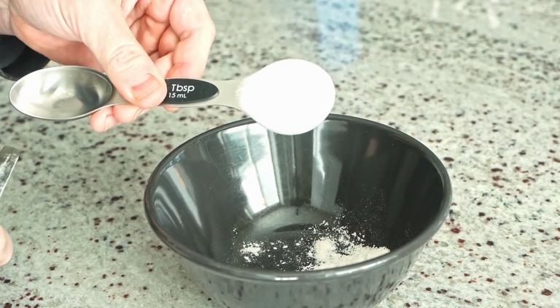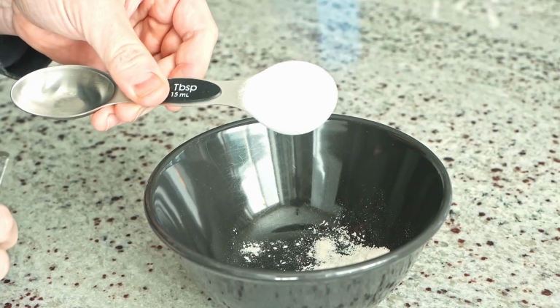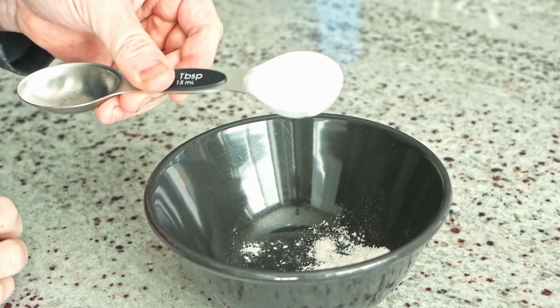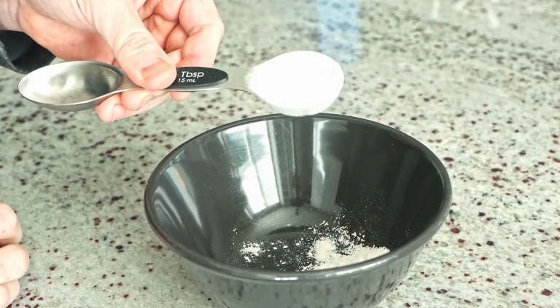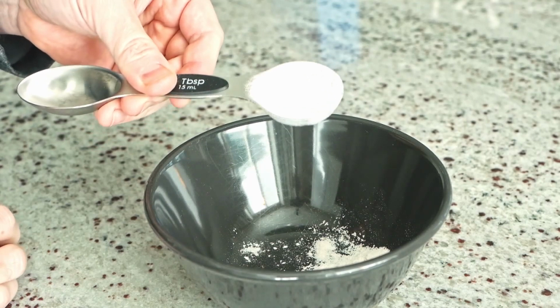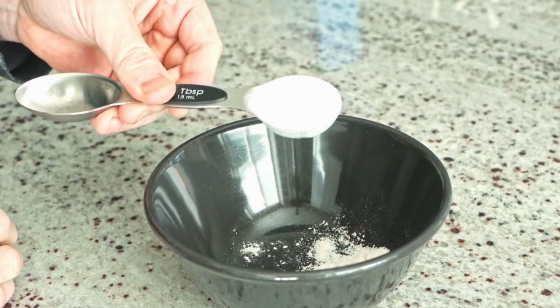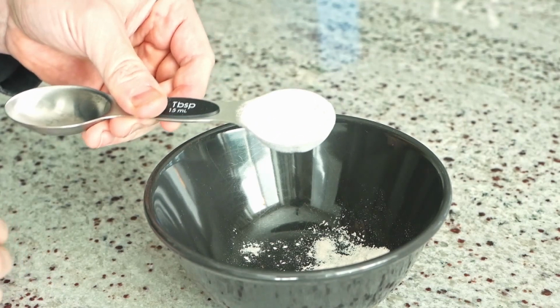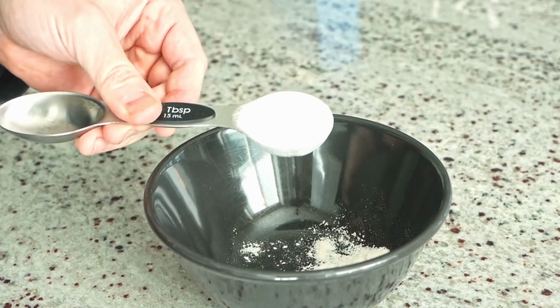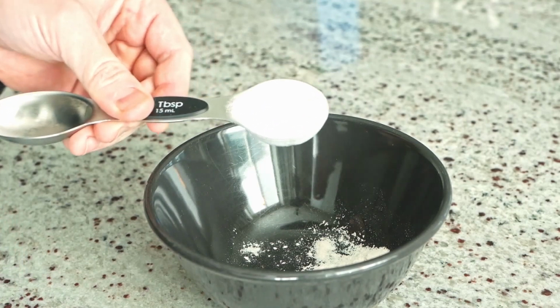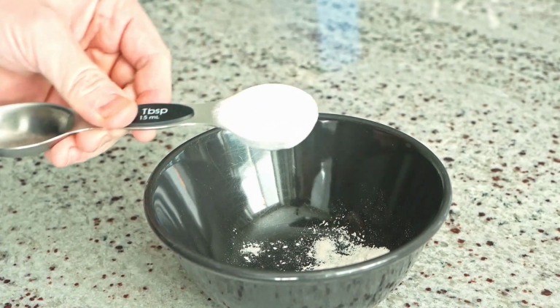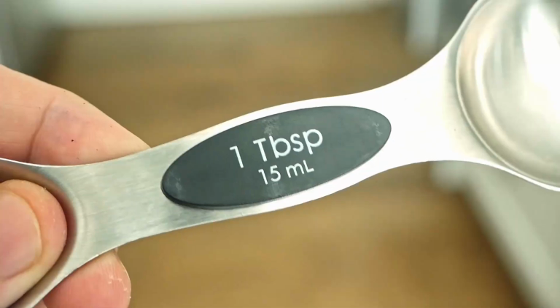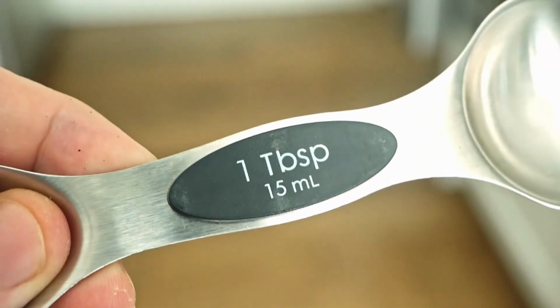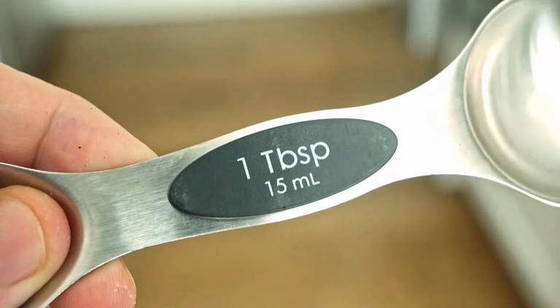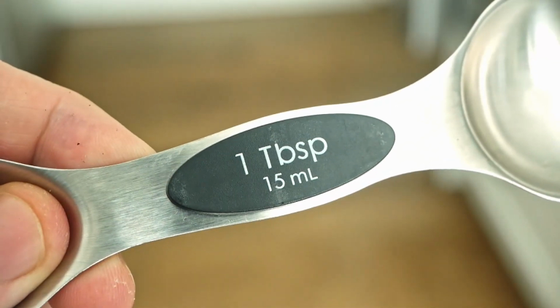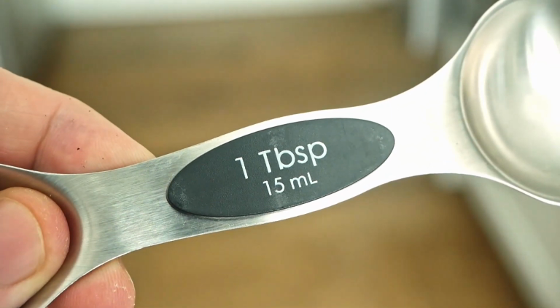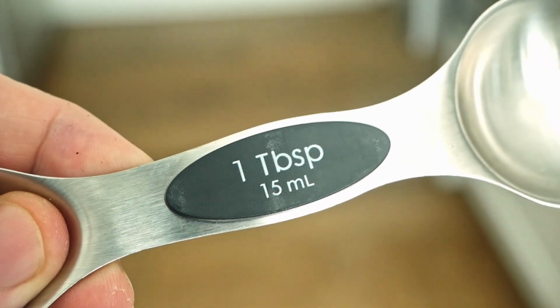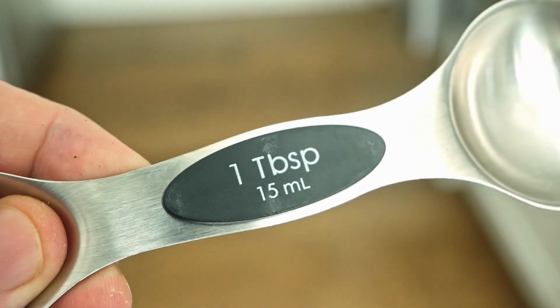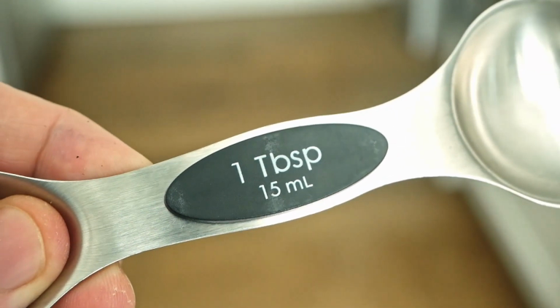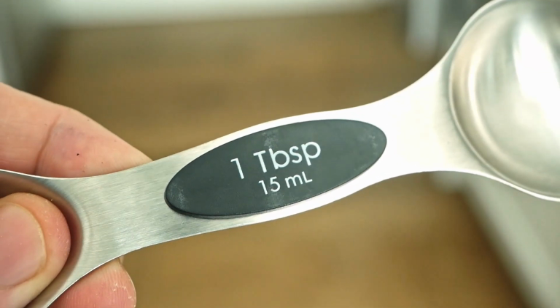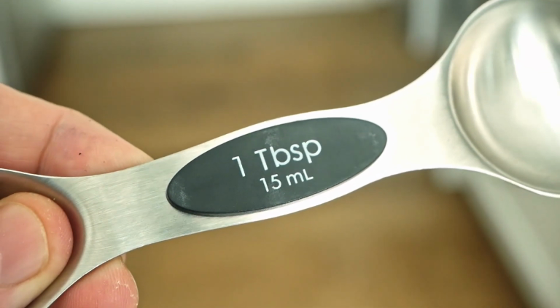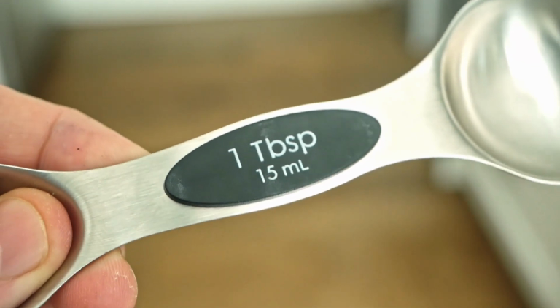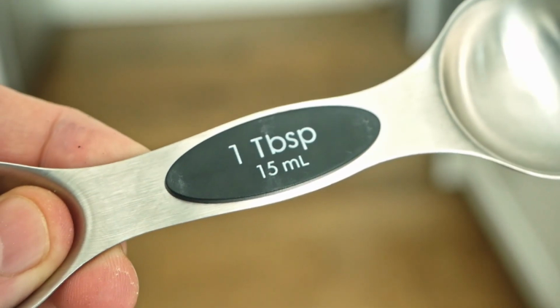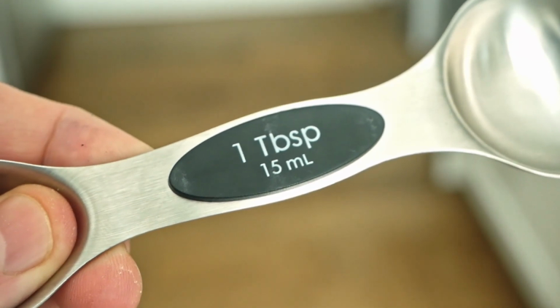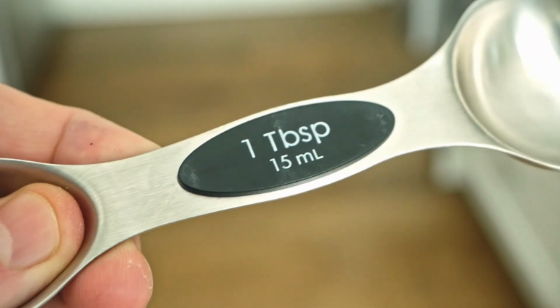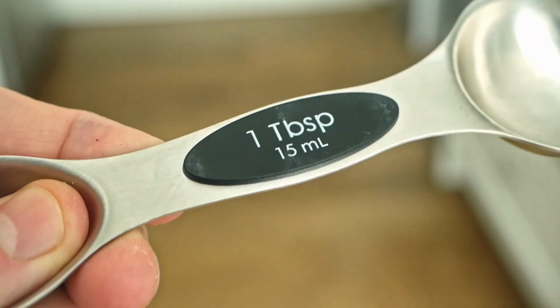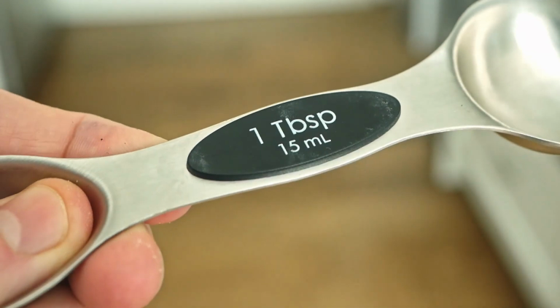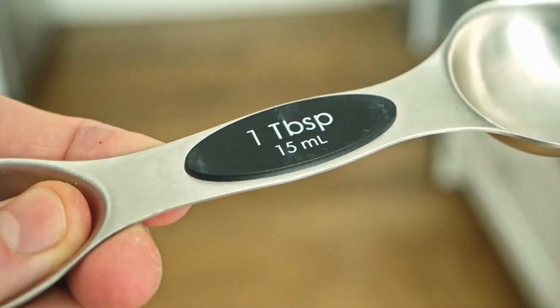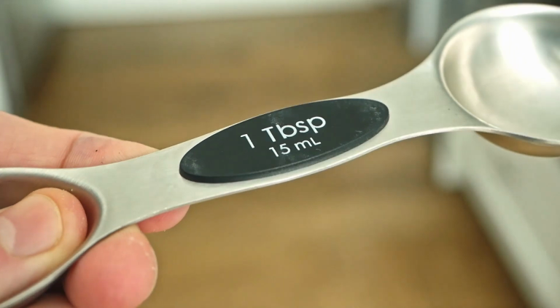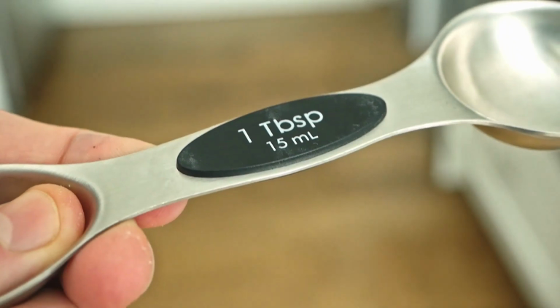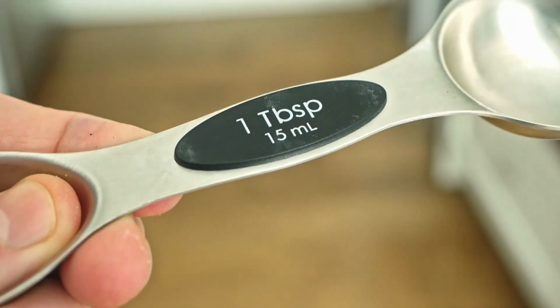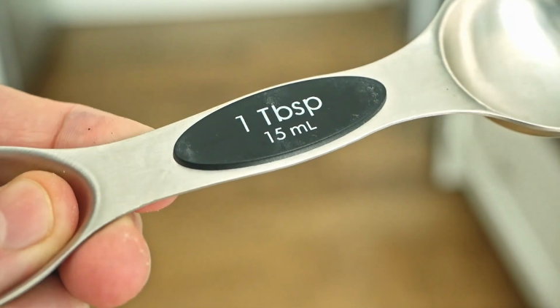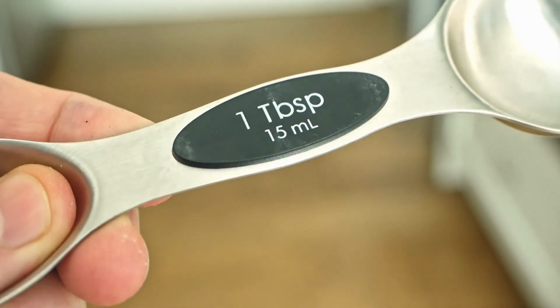Overall, a great set. Just wish the on-spoon printed labeling was a bit more durable.